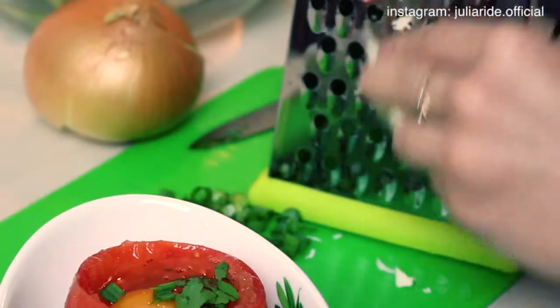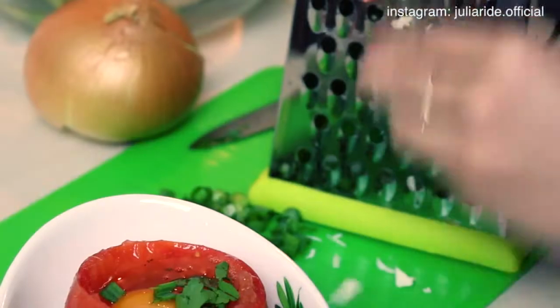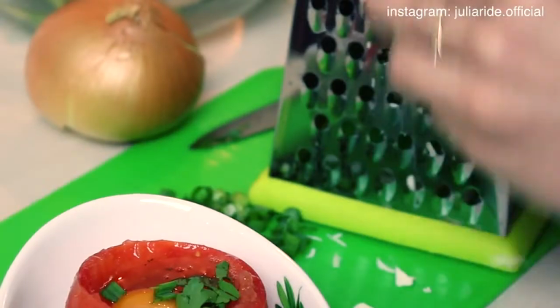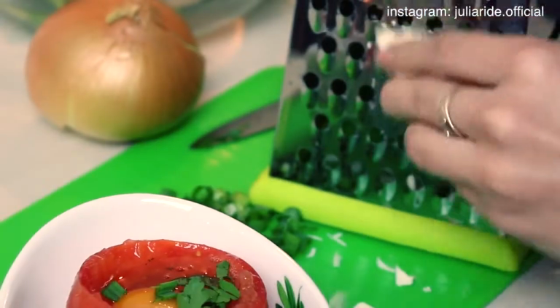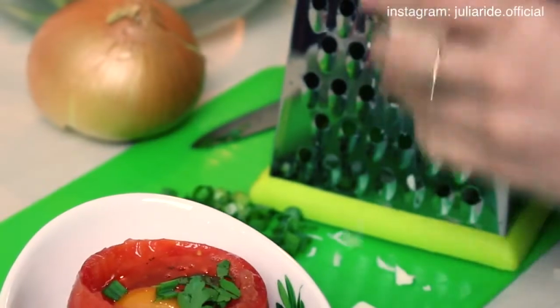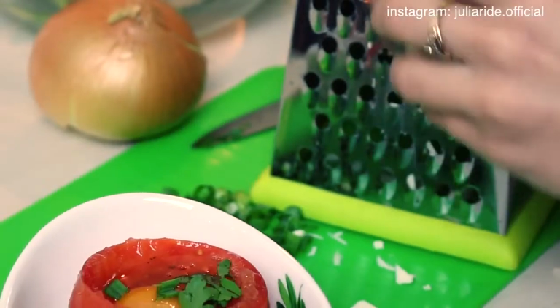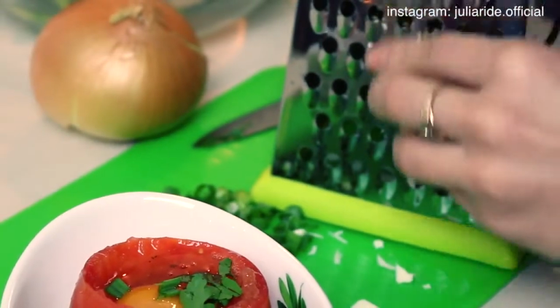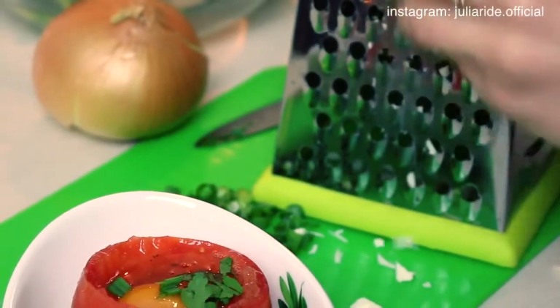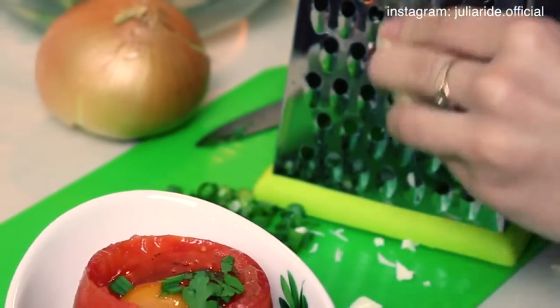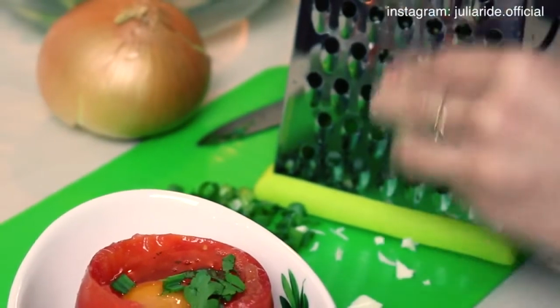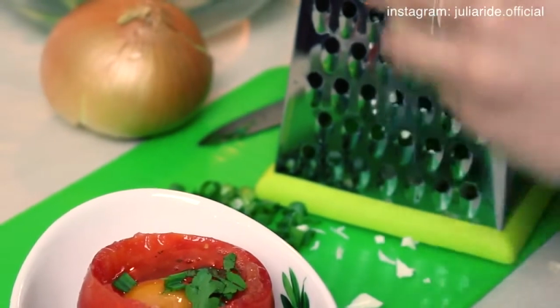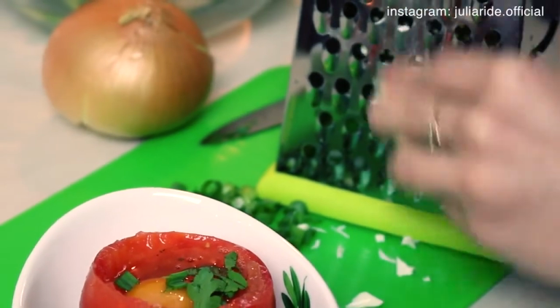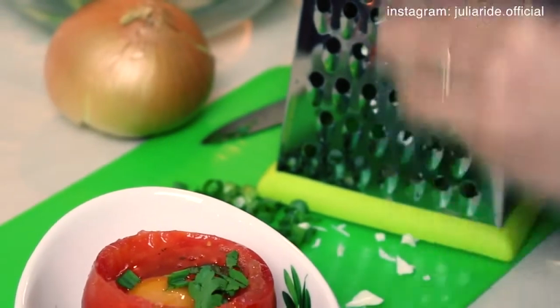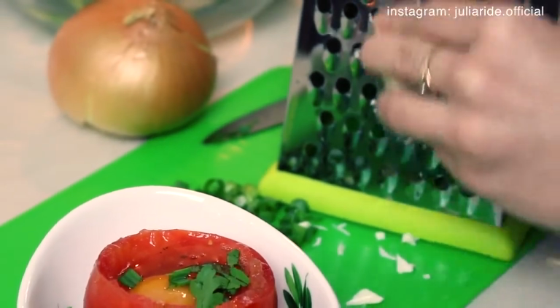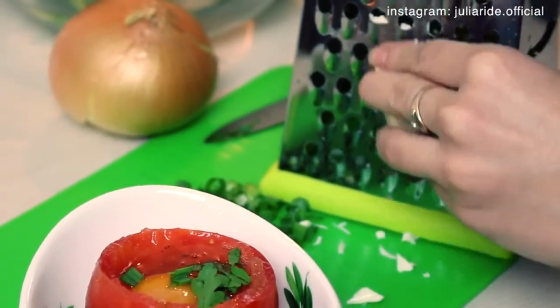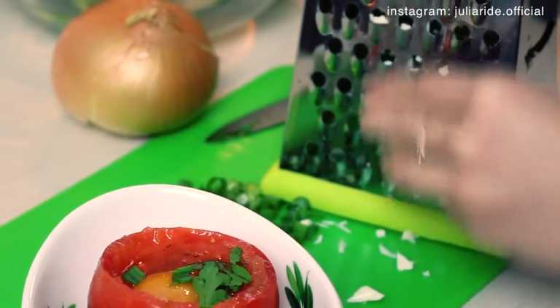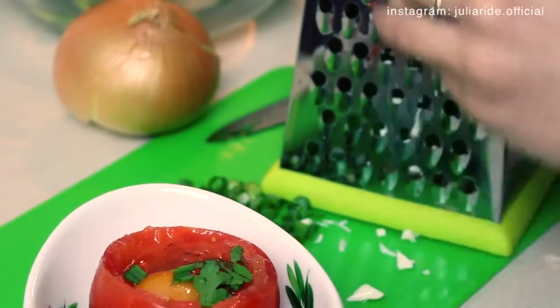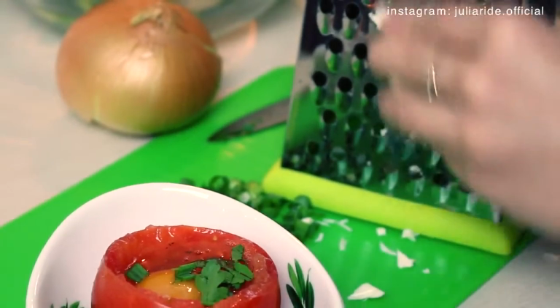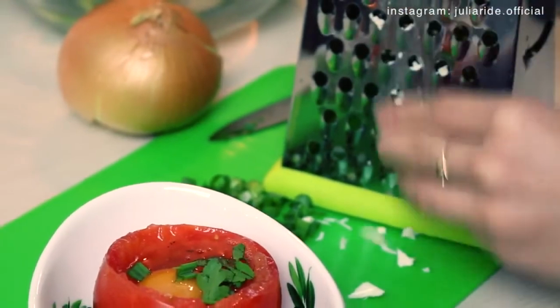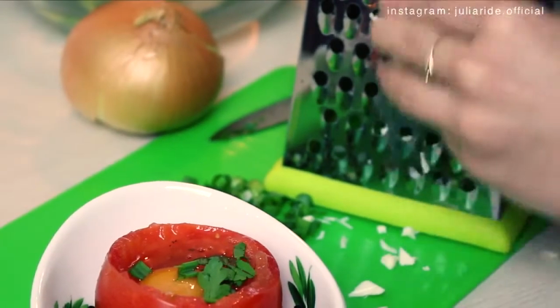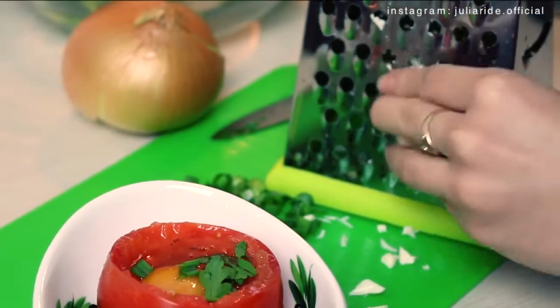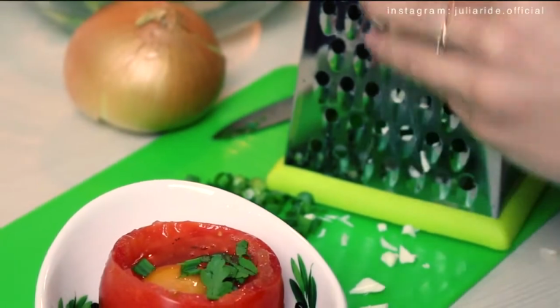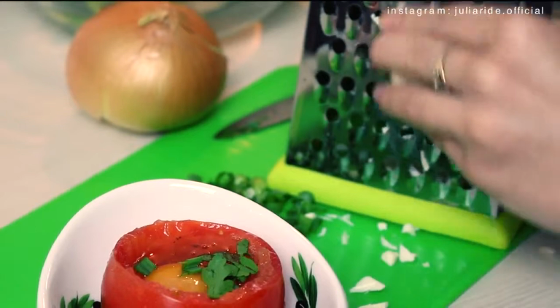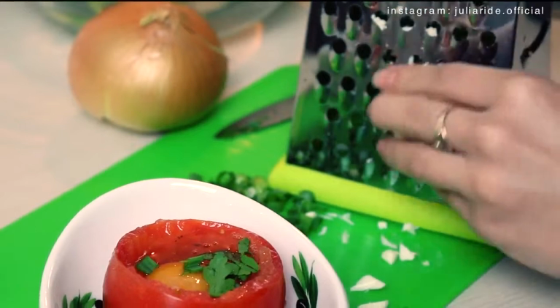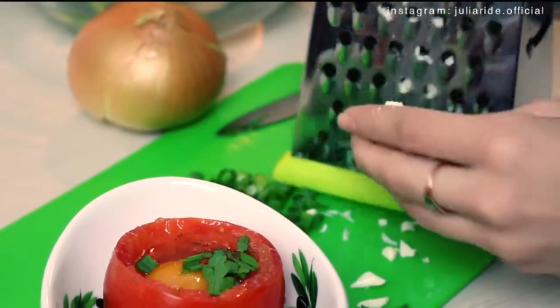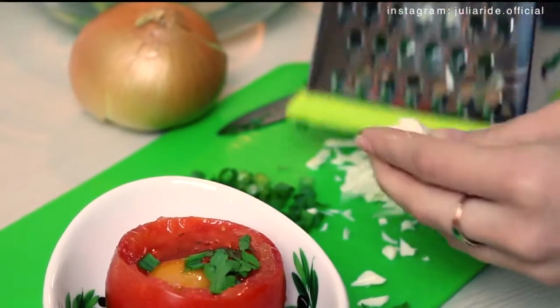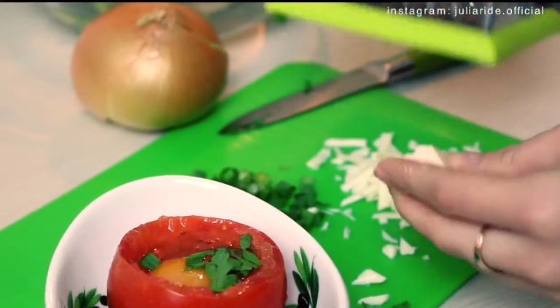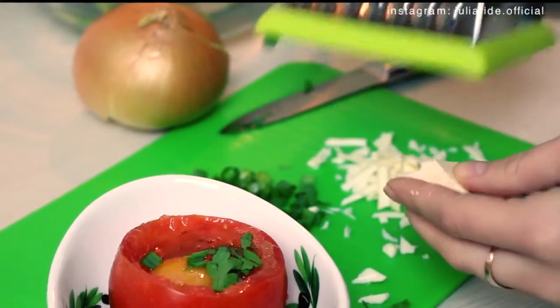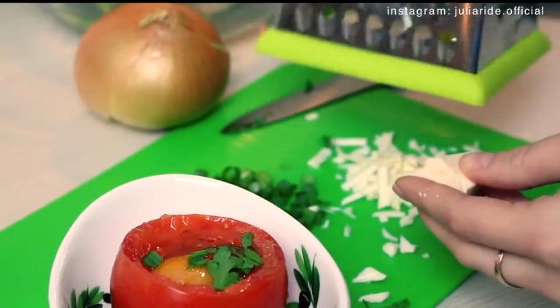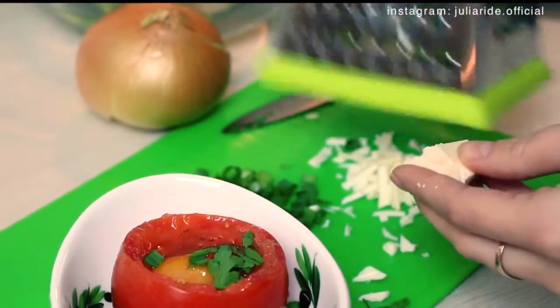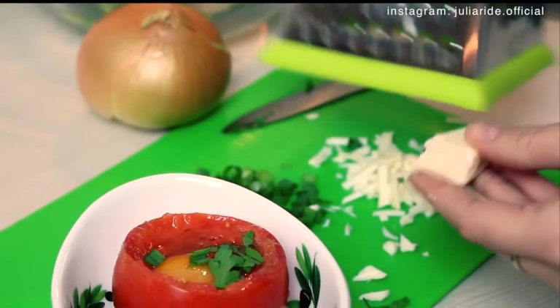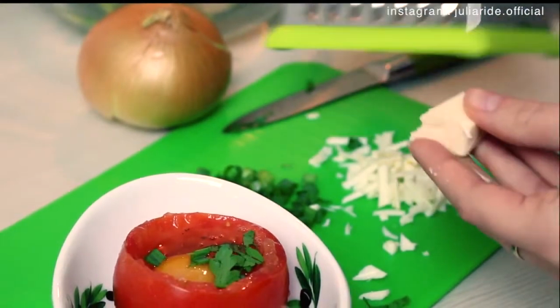I cannot imagine my breakfast without cheese, so I'm going to shred some and place it on top of my meal.